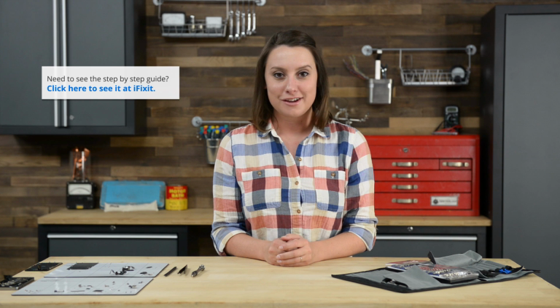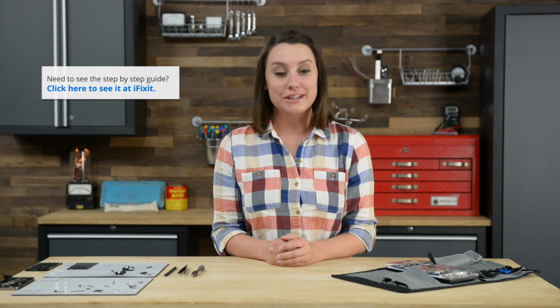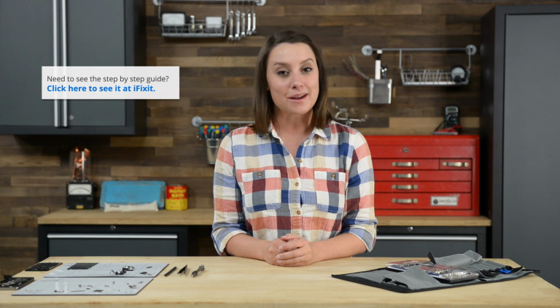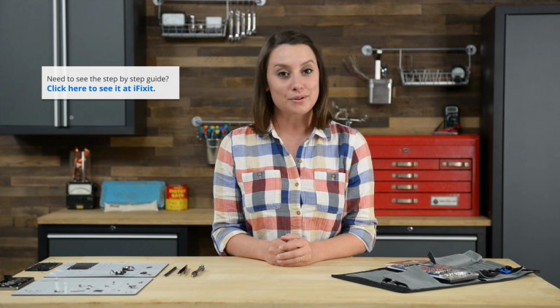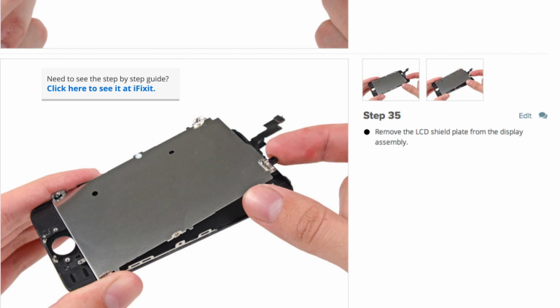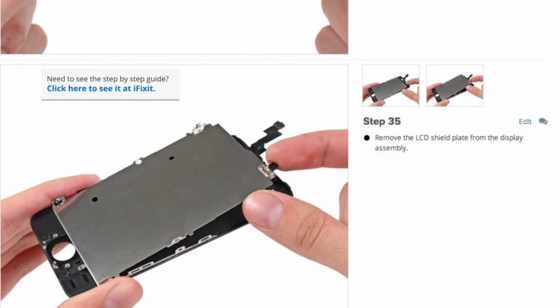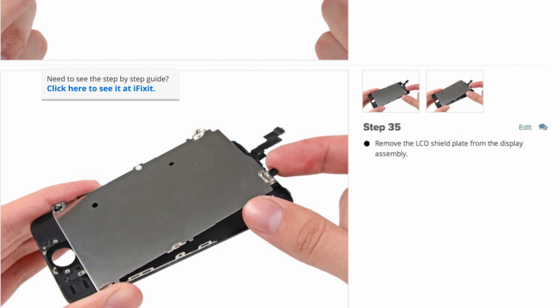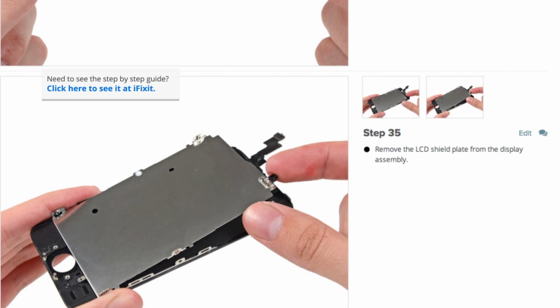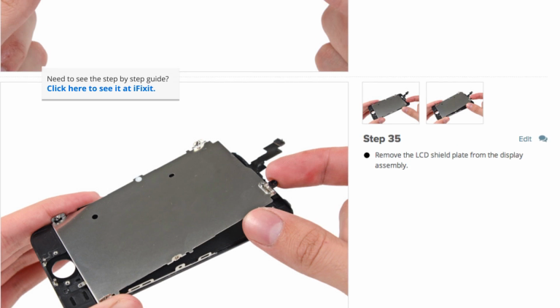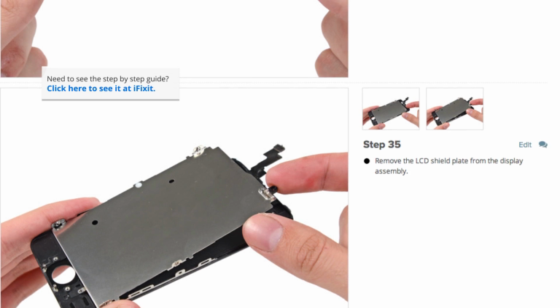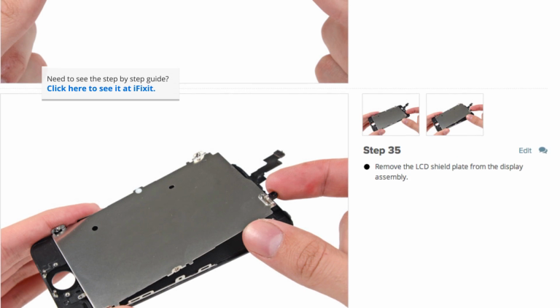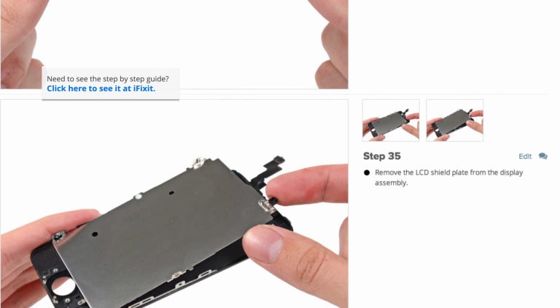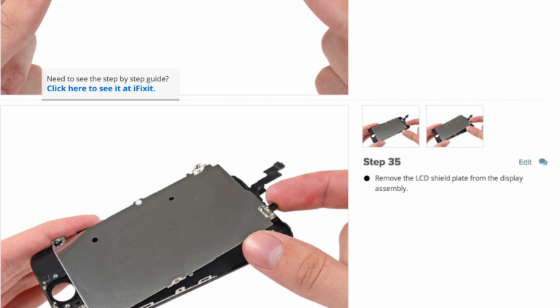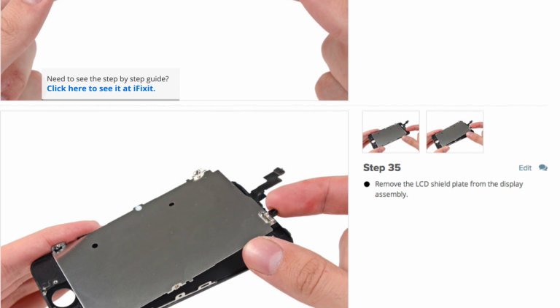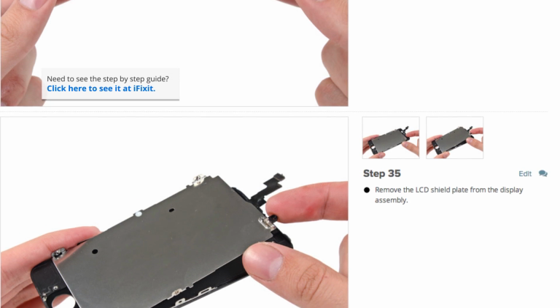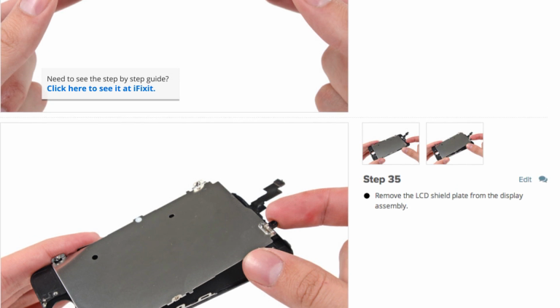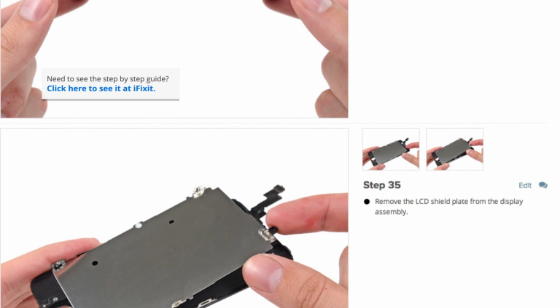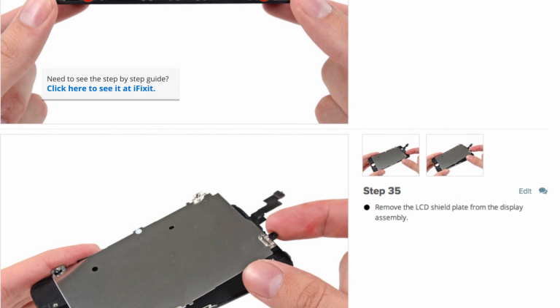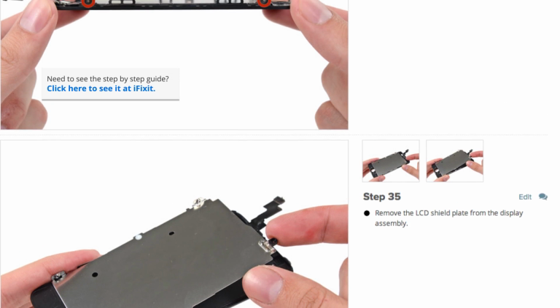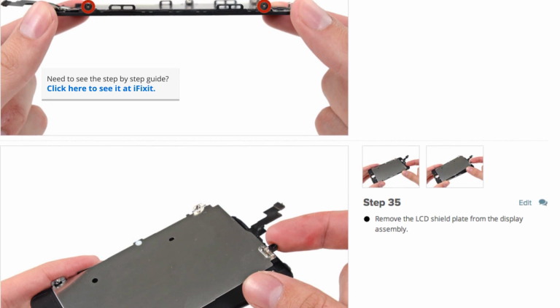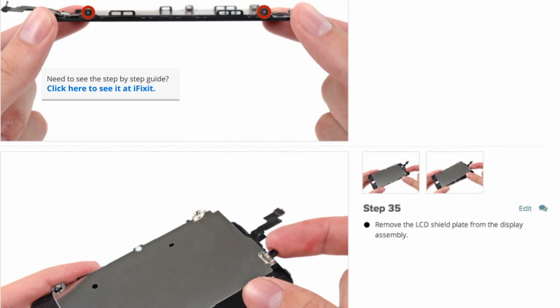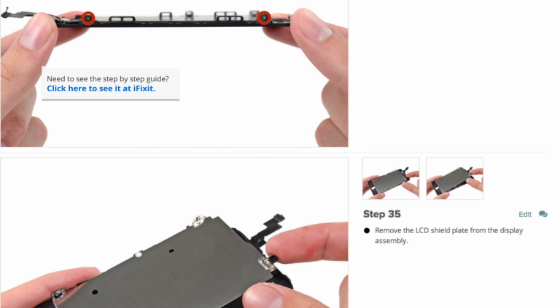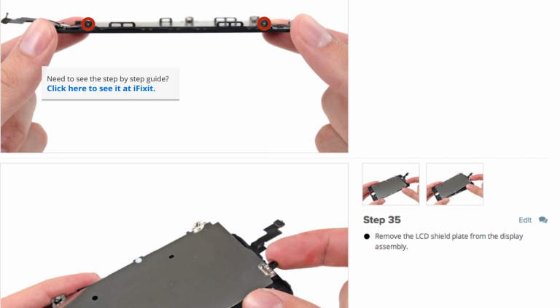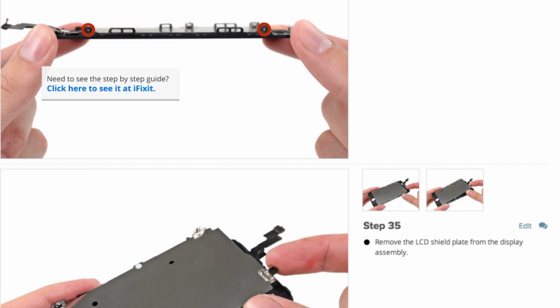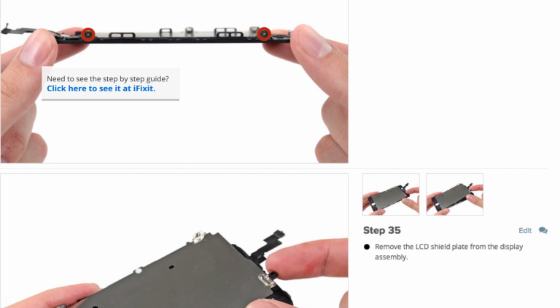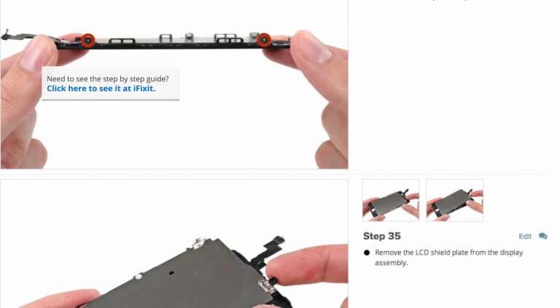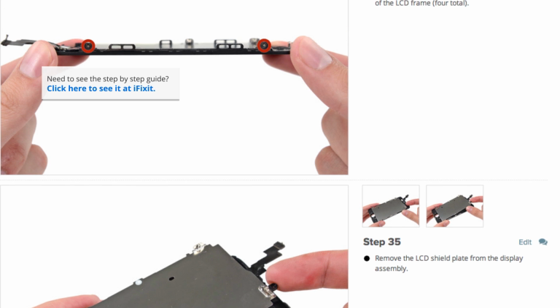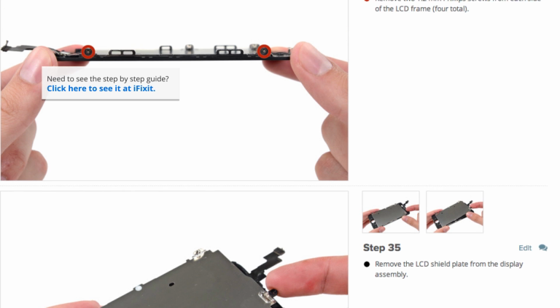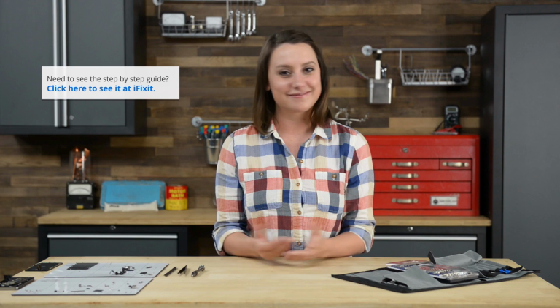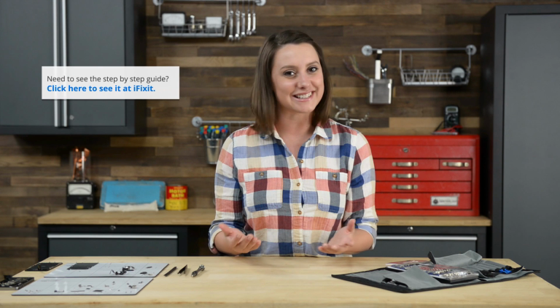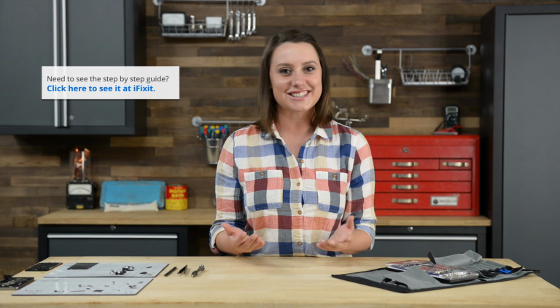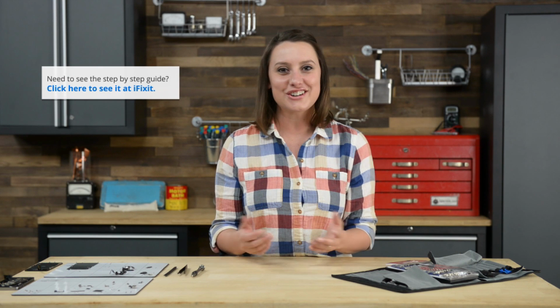For example, if you're working on the display assembly, pull up that guide at iFixit.com and follow it in reverse. Let's get started.